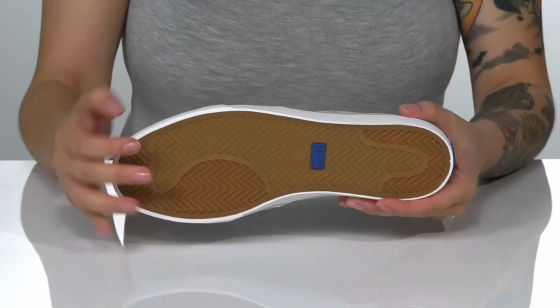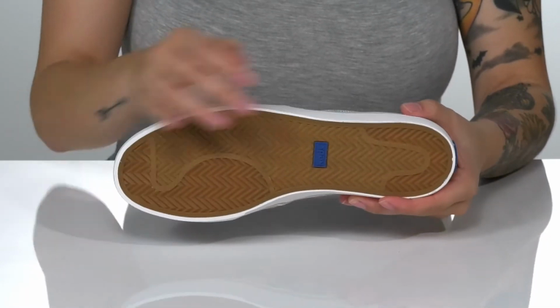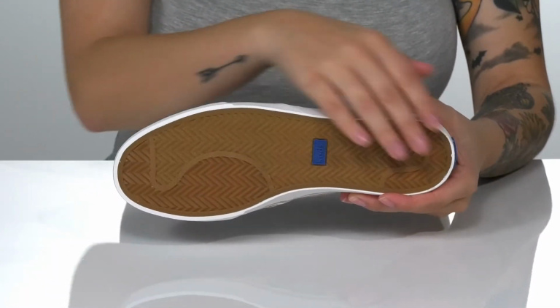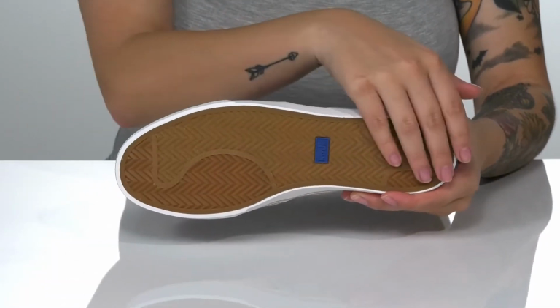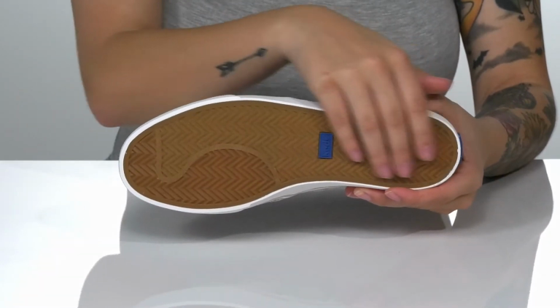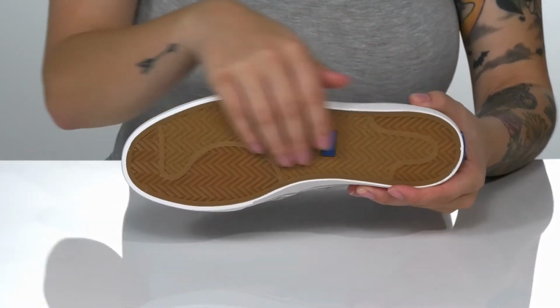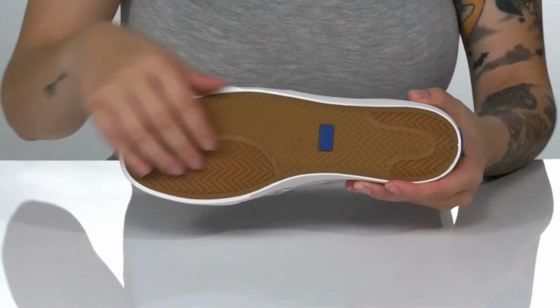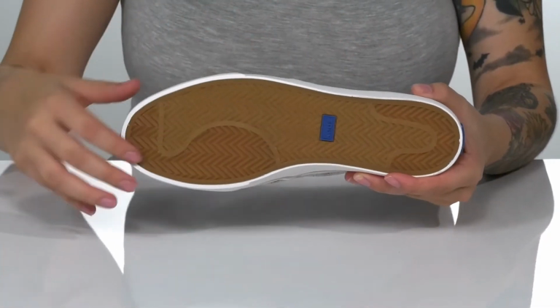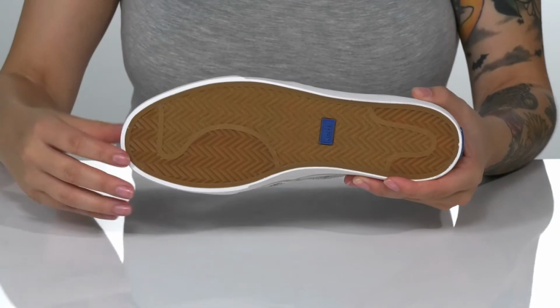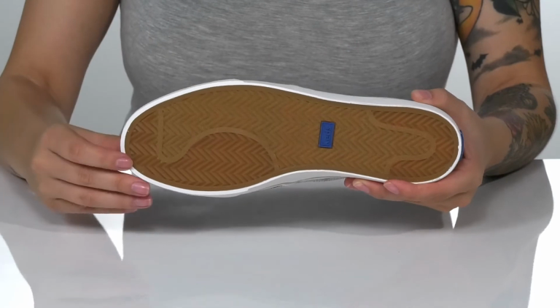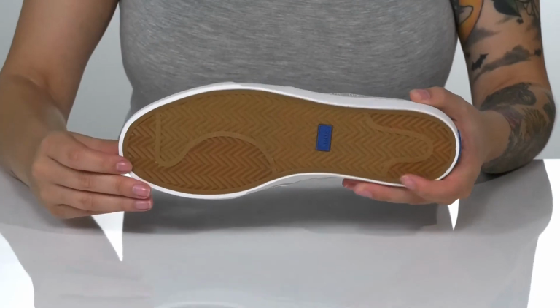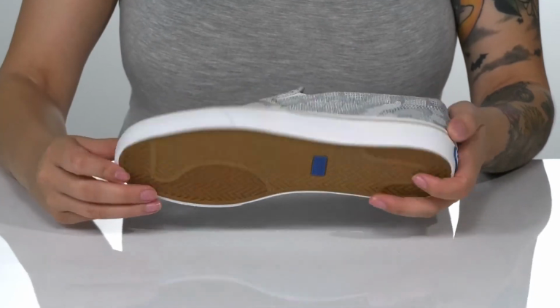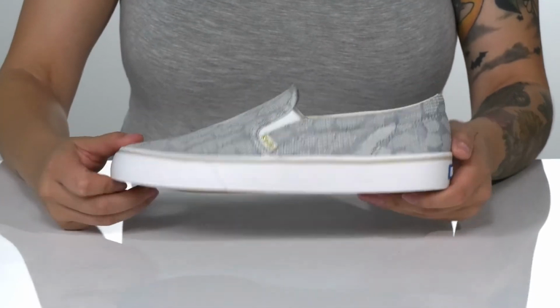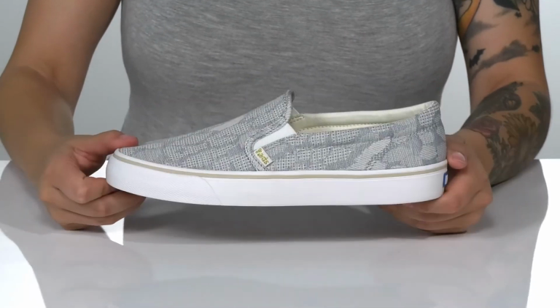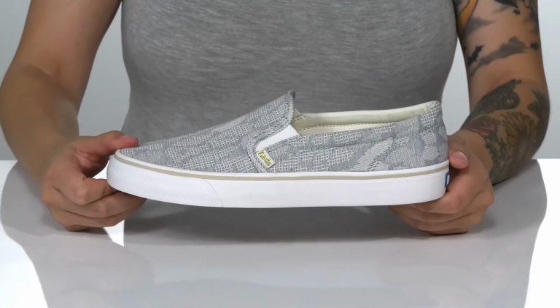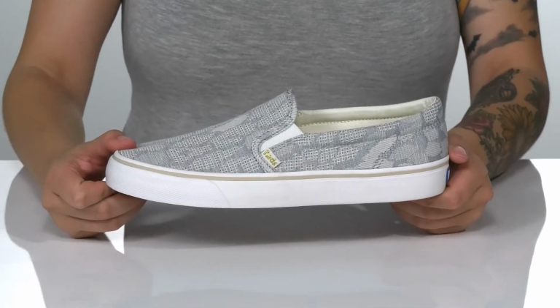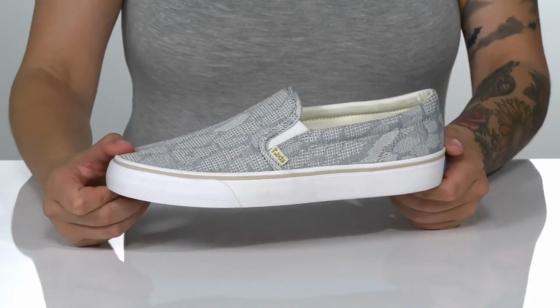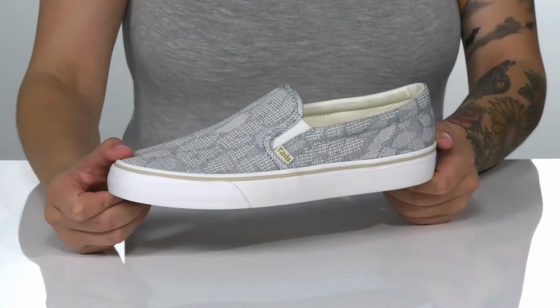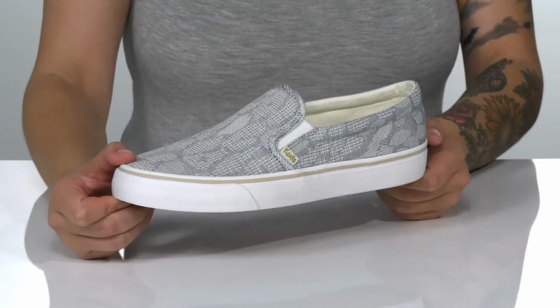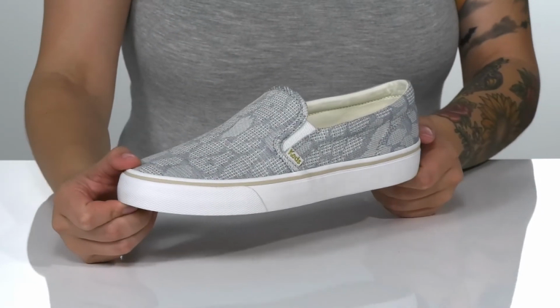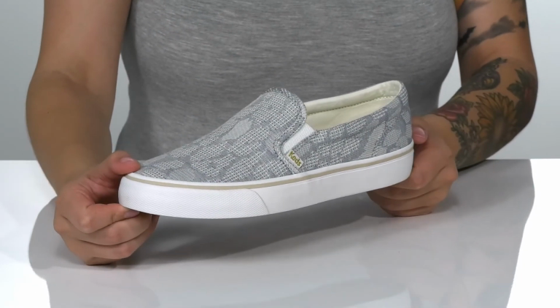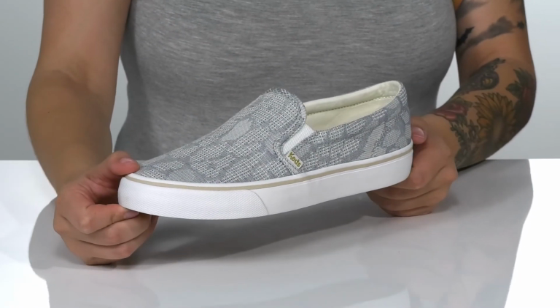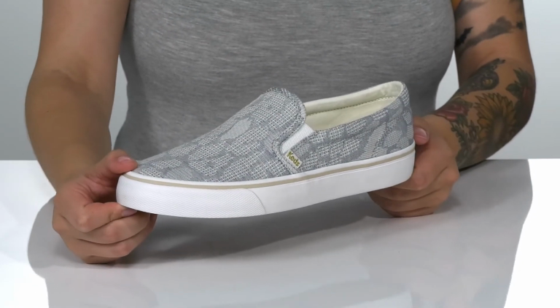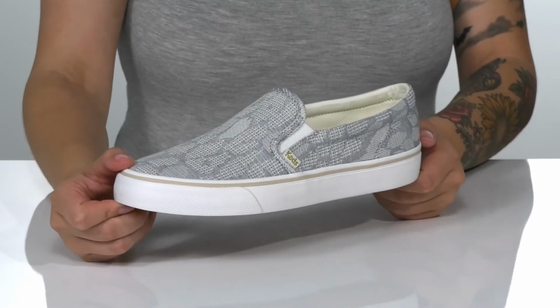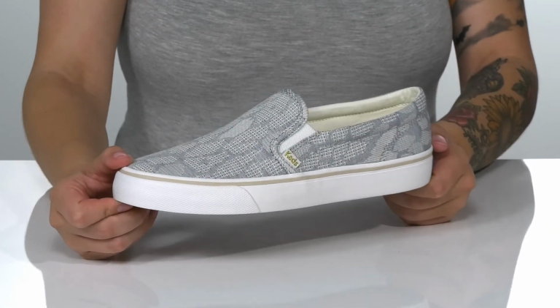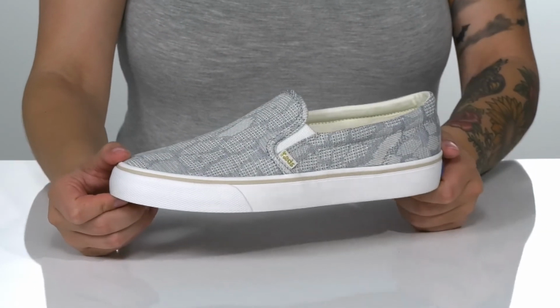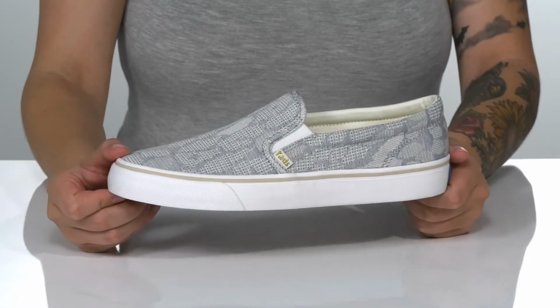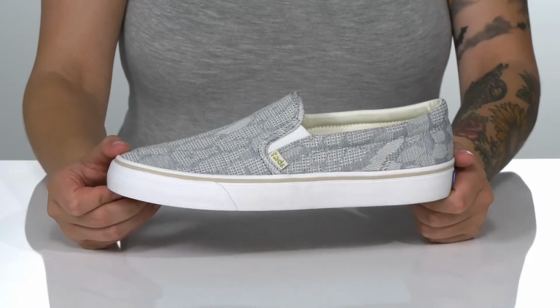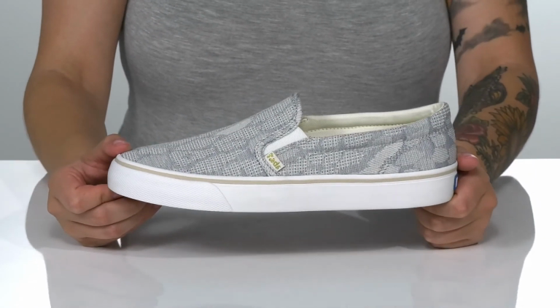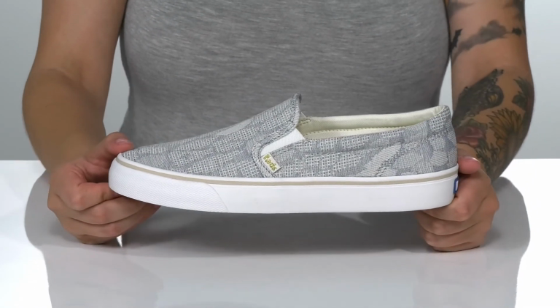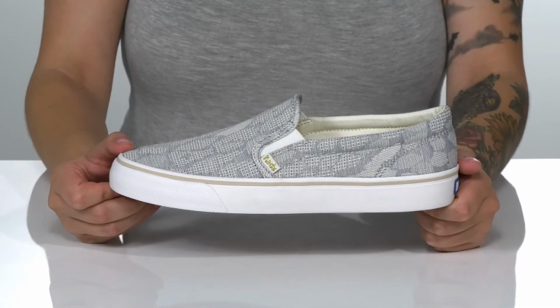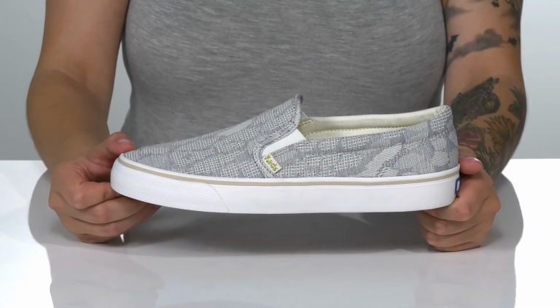Underneath, there is a textured outsole for traction and I think these will look so great paired with some leggings.